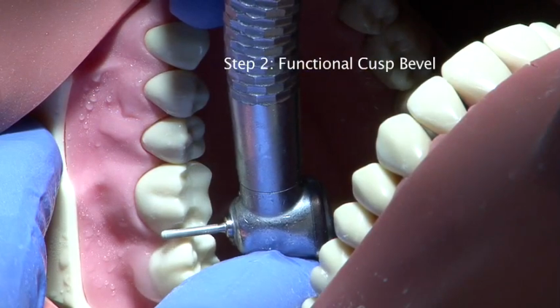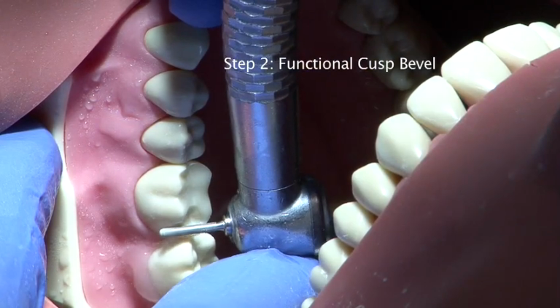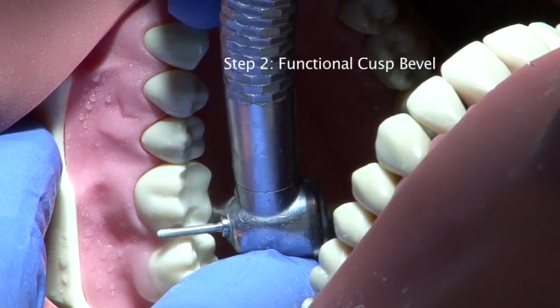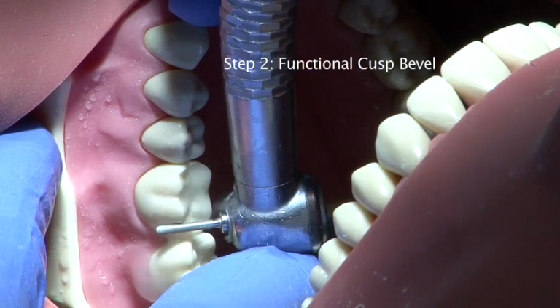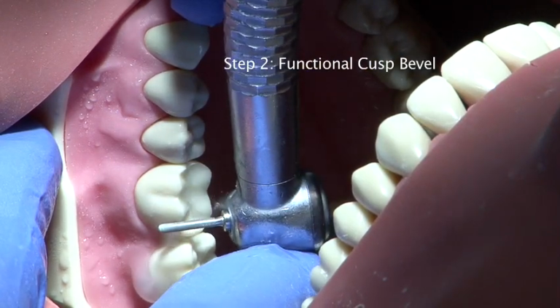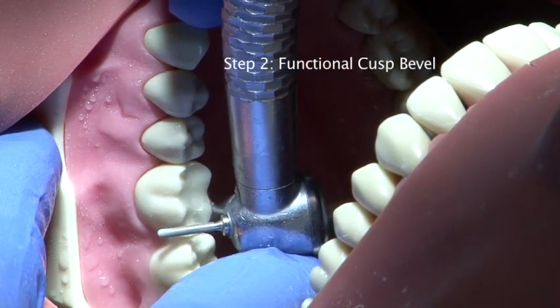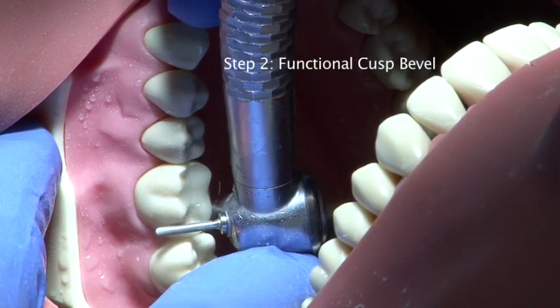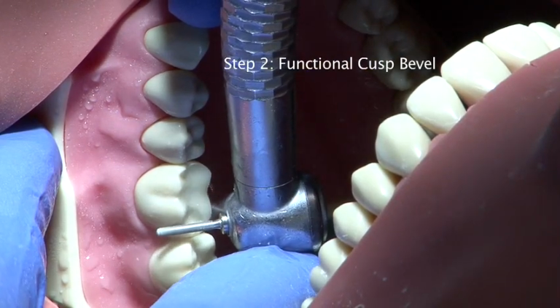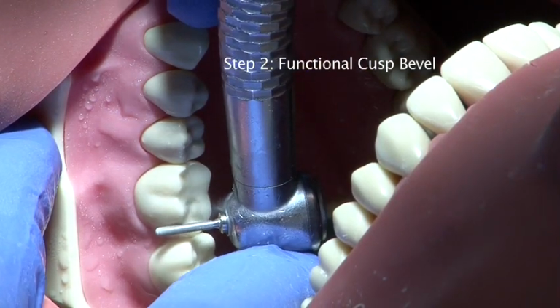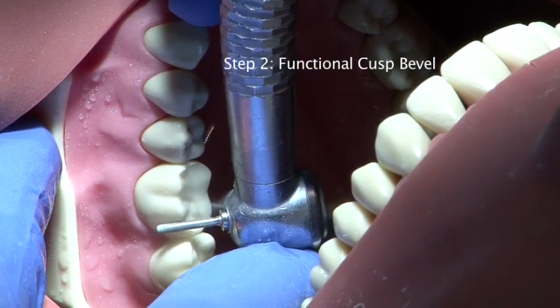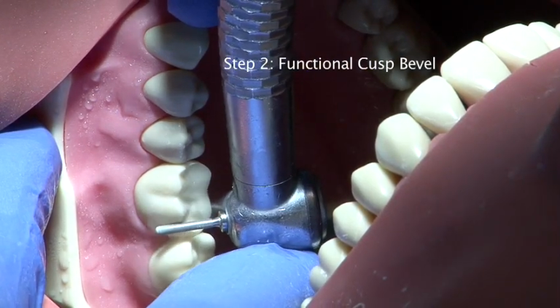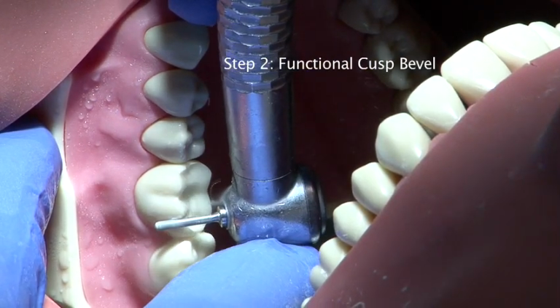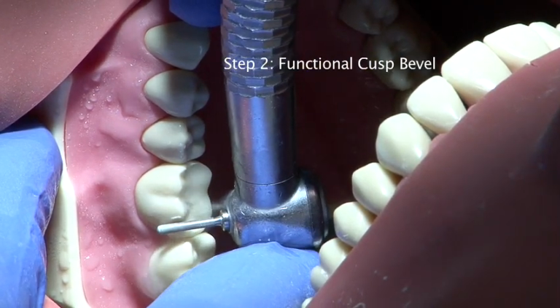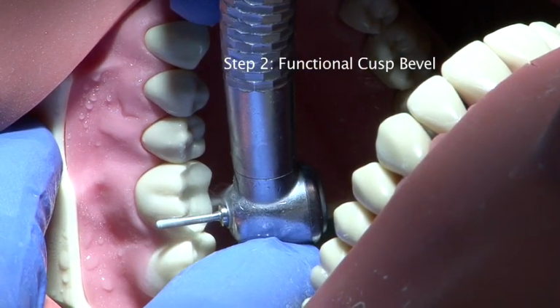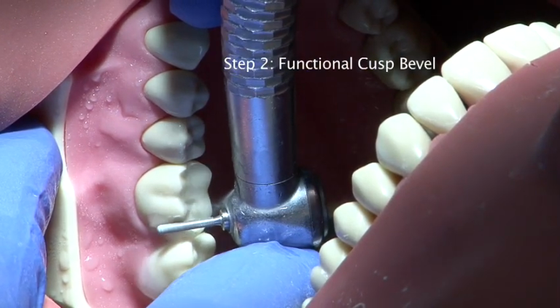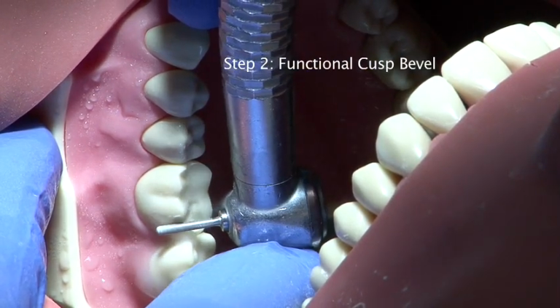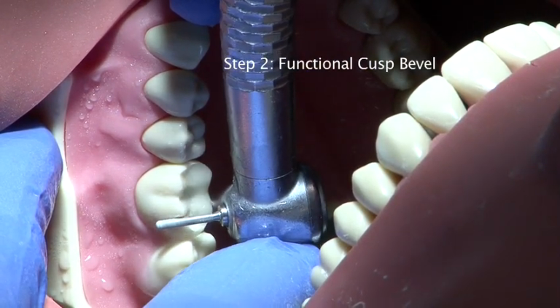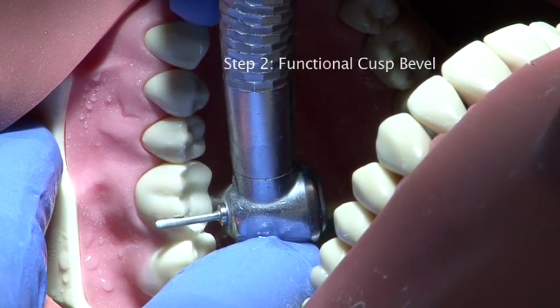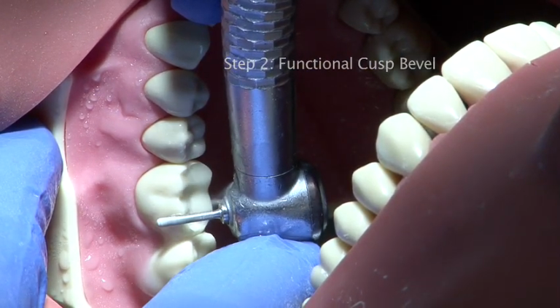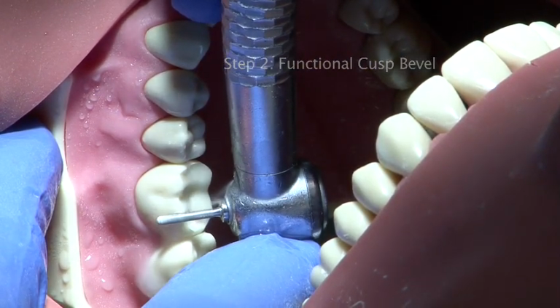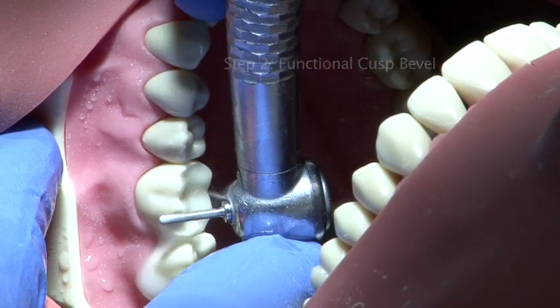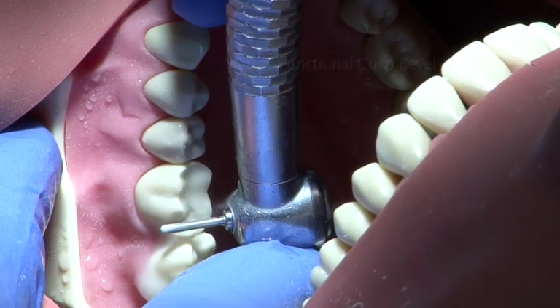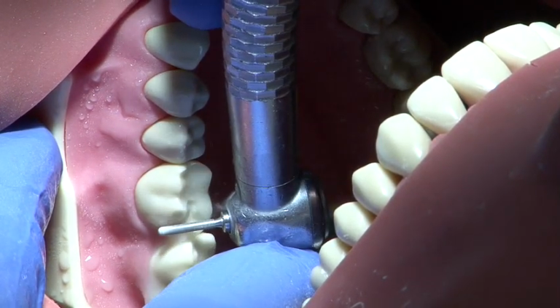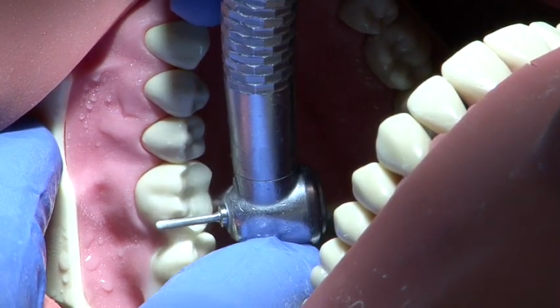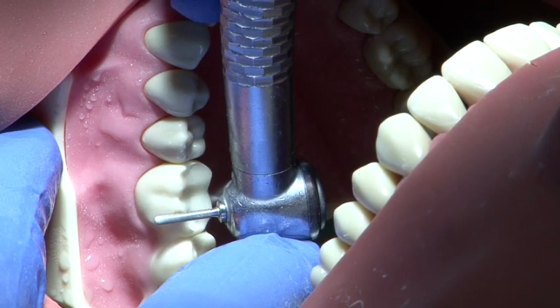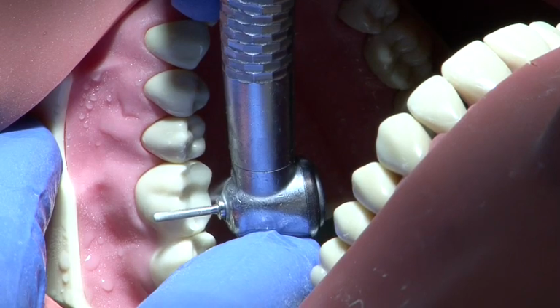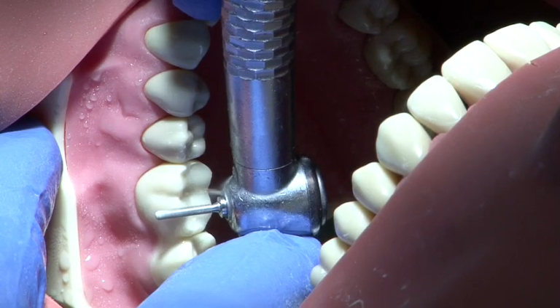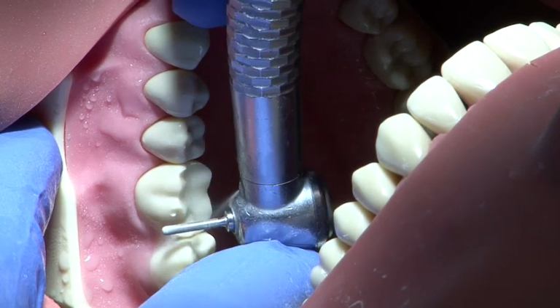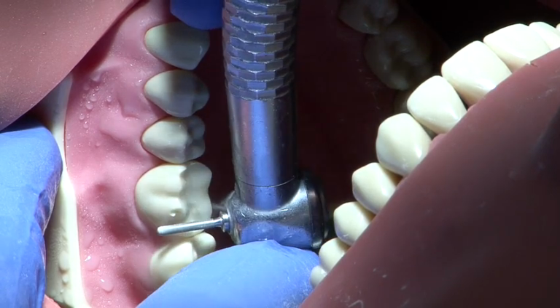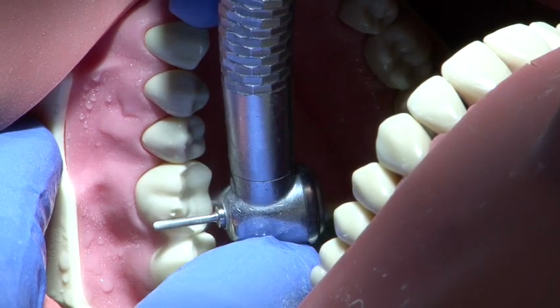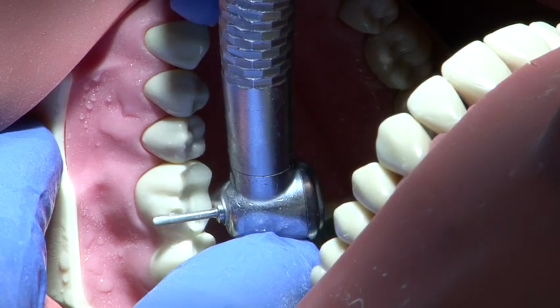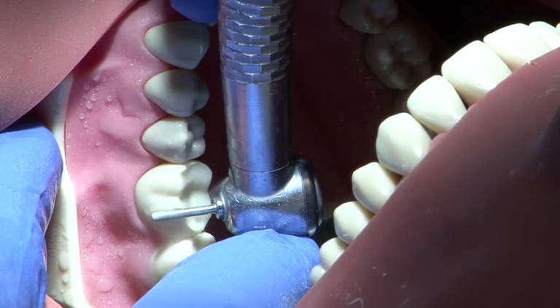The functional cusp bevel is carried out to a depth of 1.5 millimetres on the buccal cusp slope.